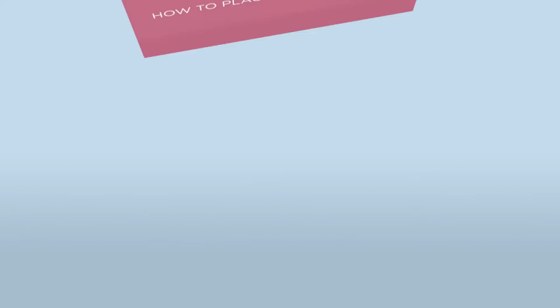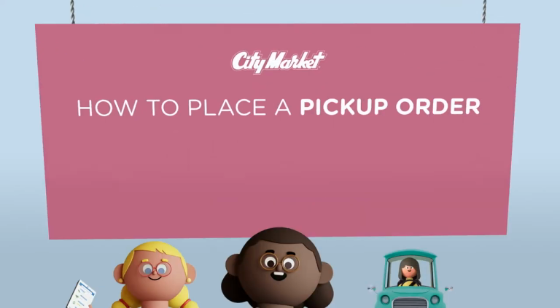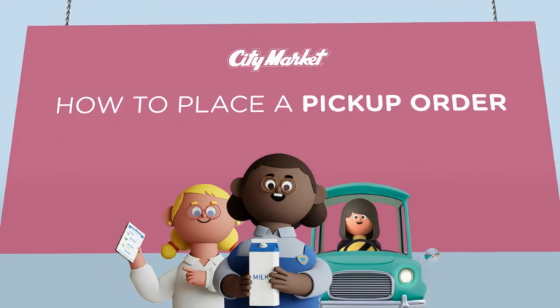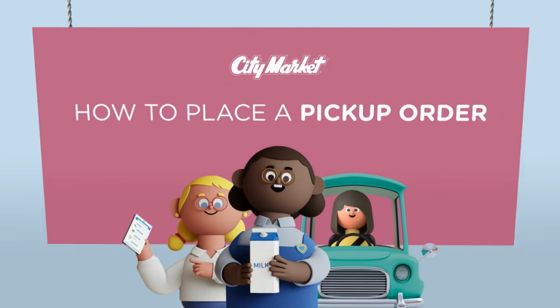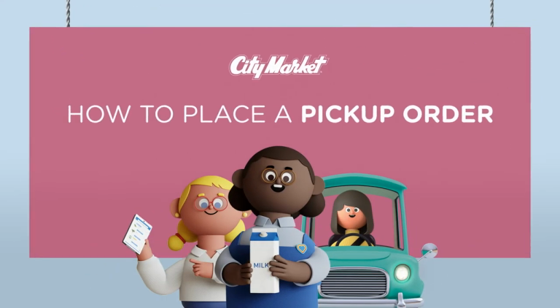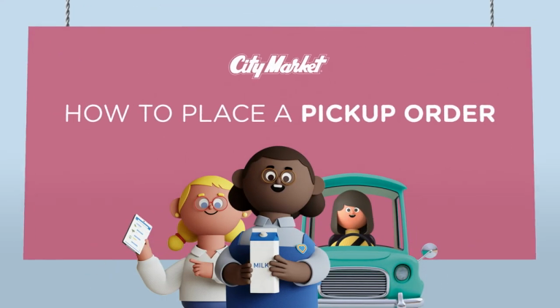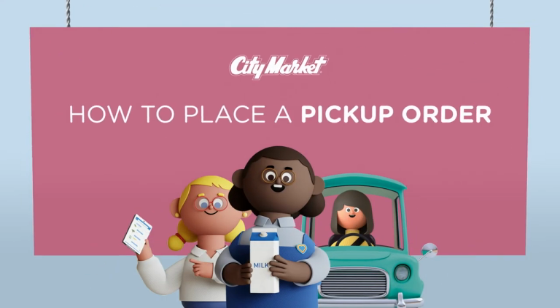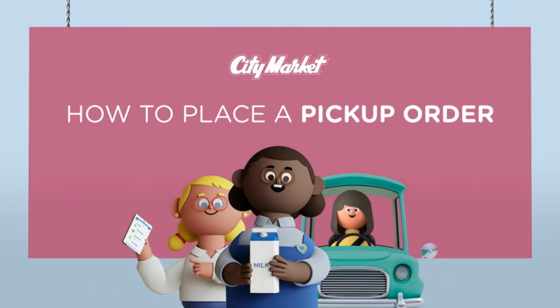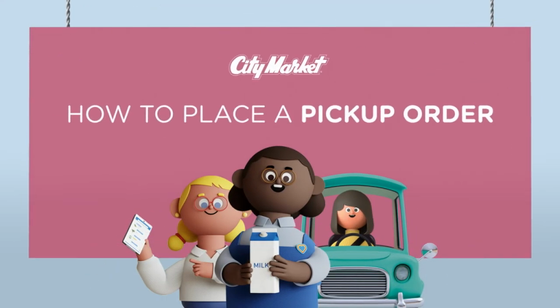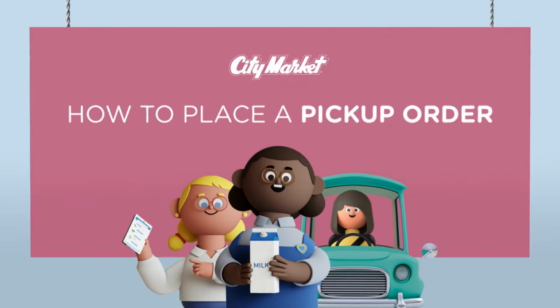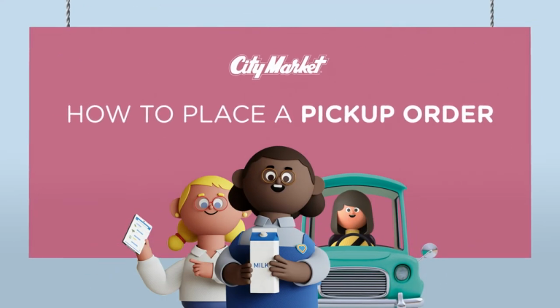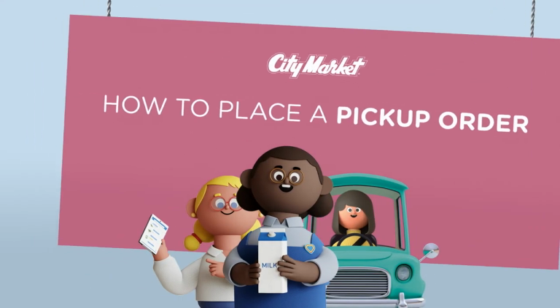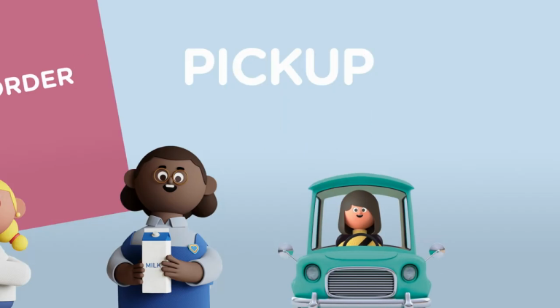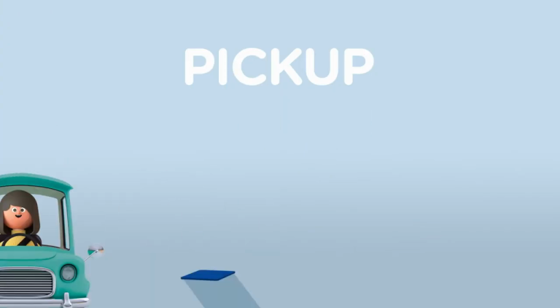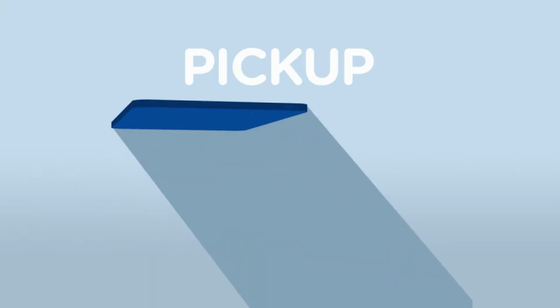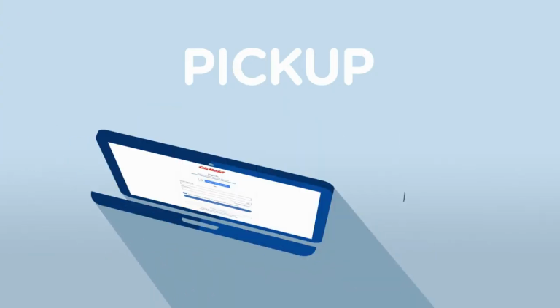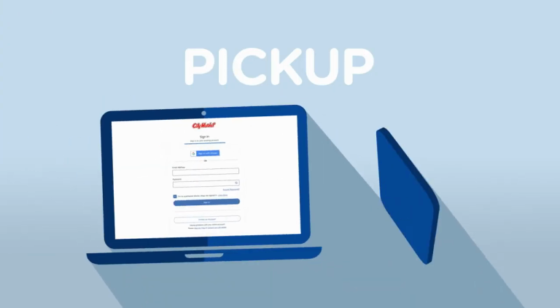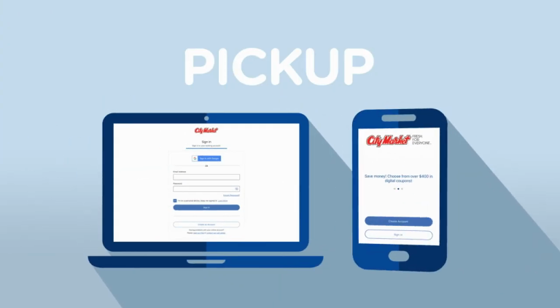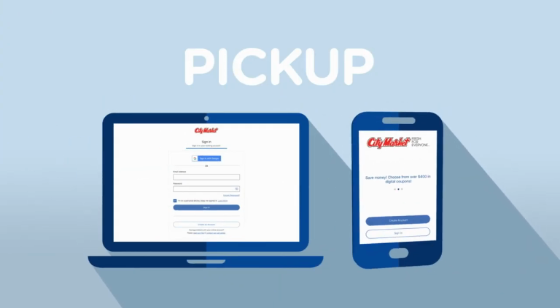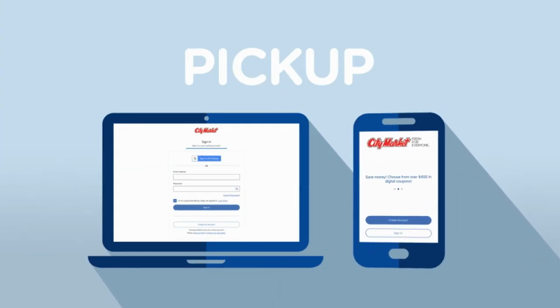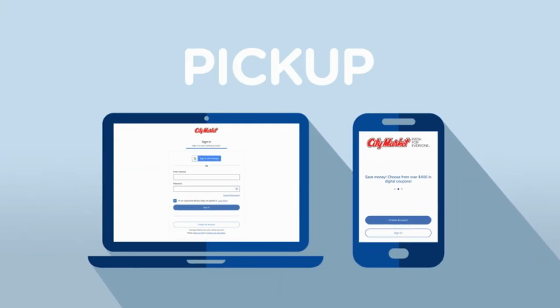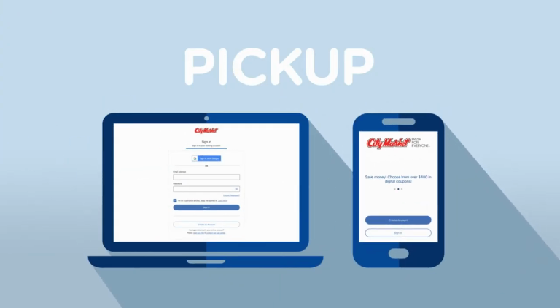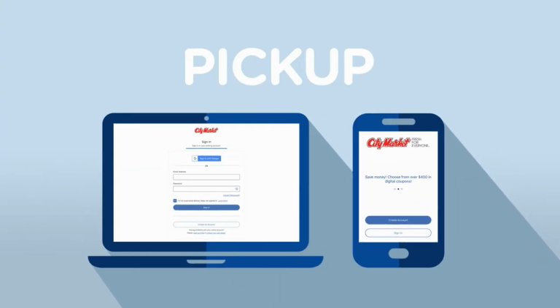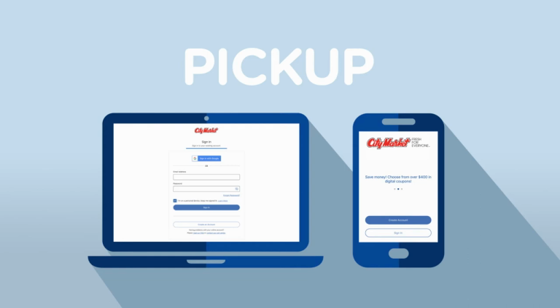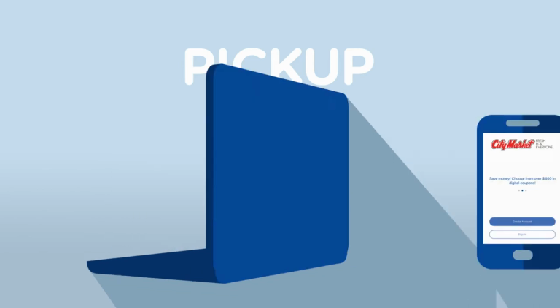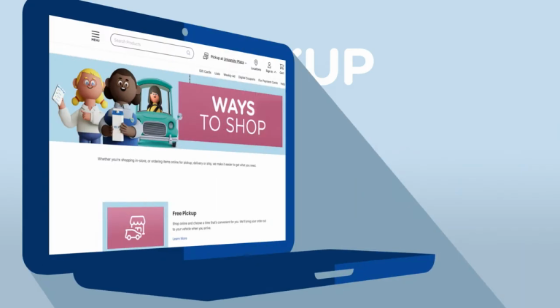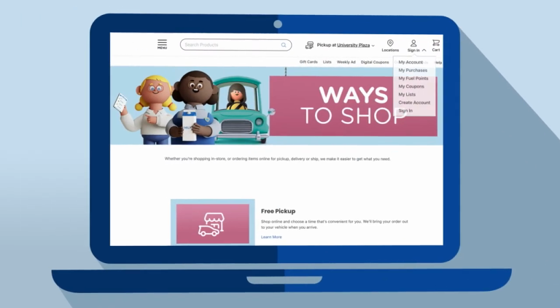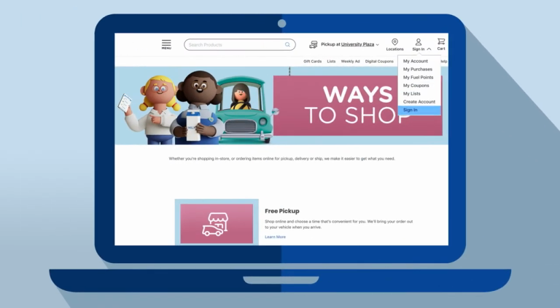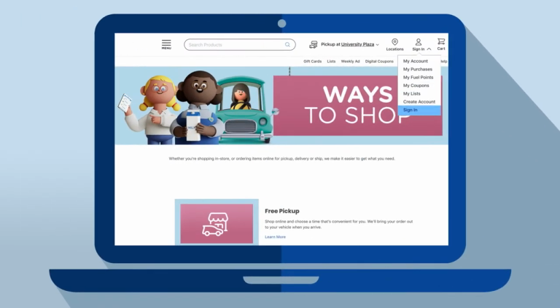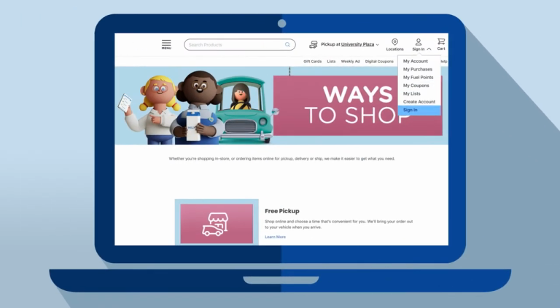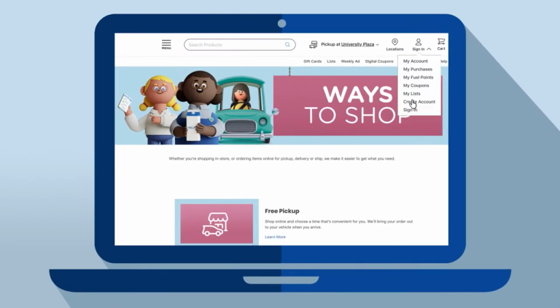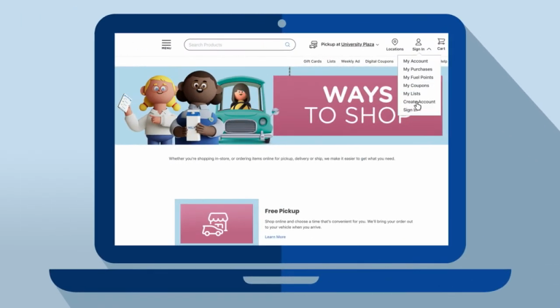Our pickup service makes it easy to get the fresh foods you need. Just go online or use the app. First, sign in or create an account.